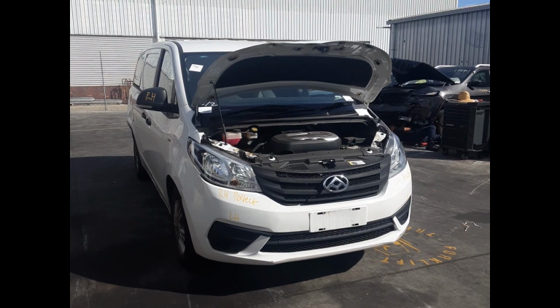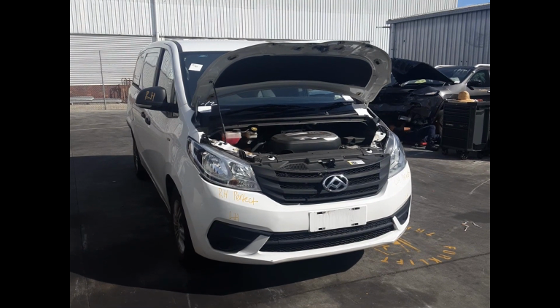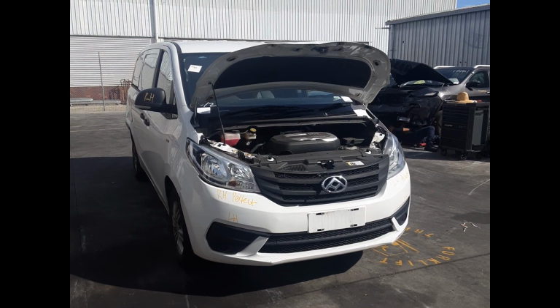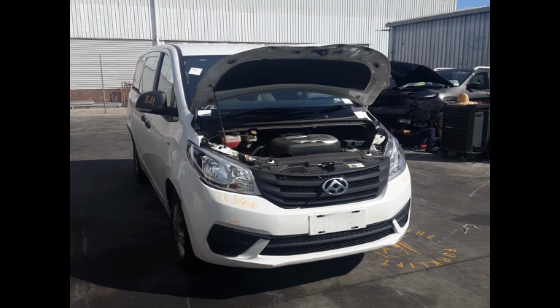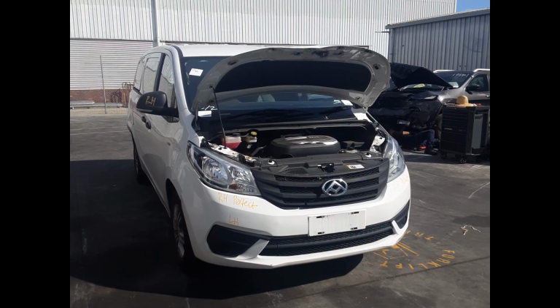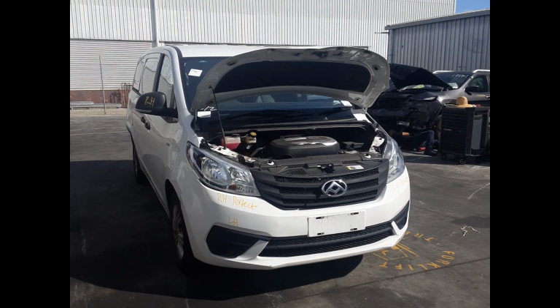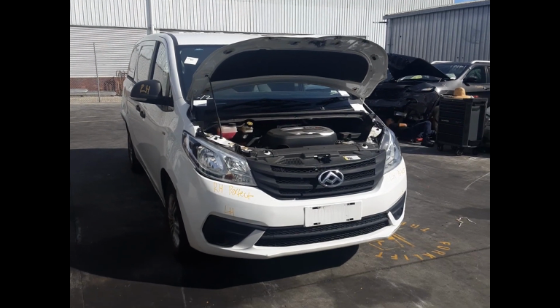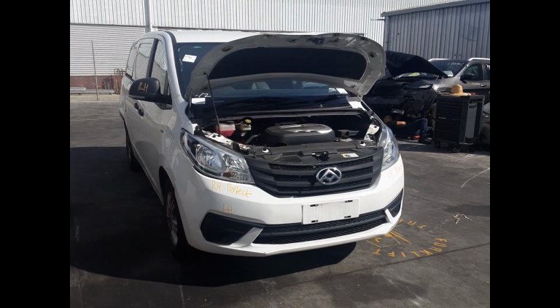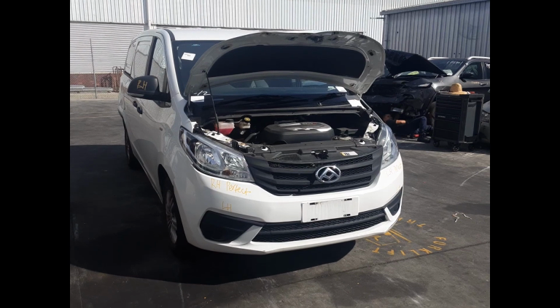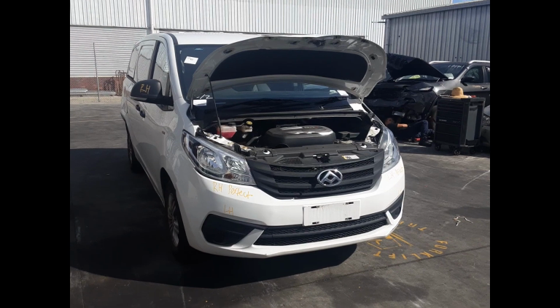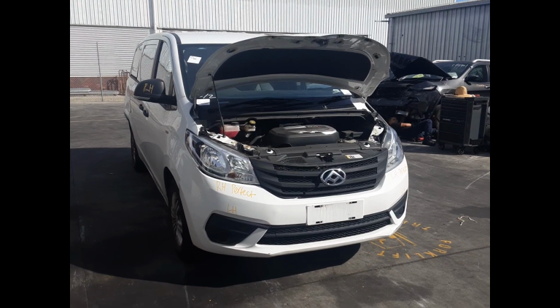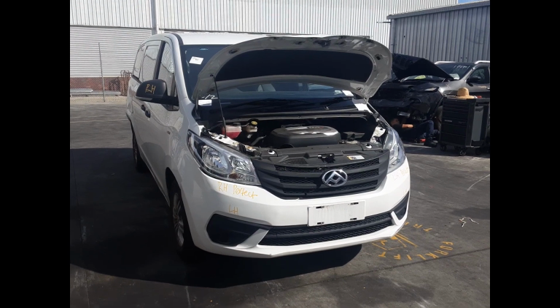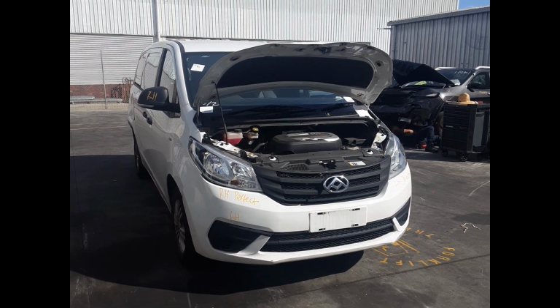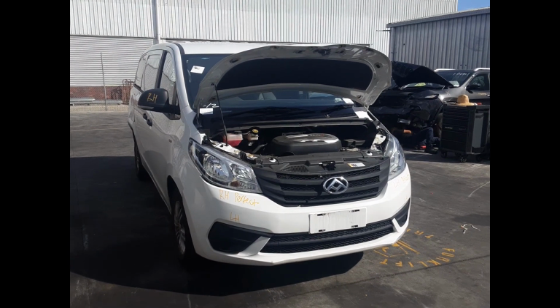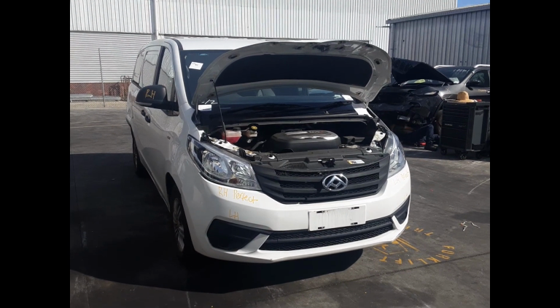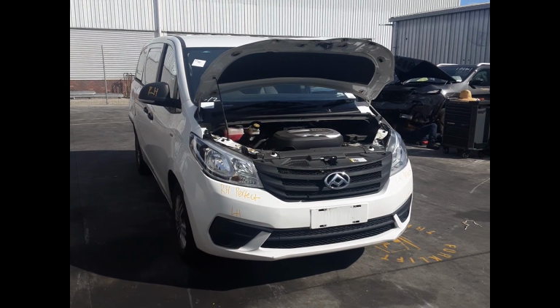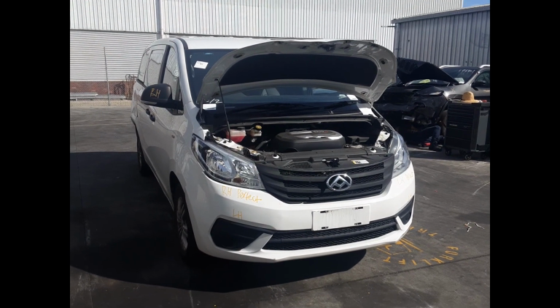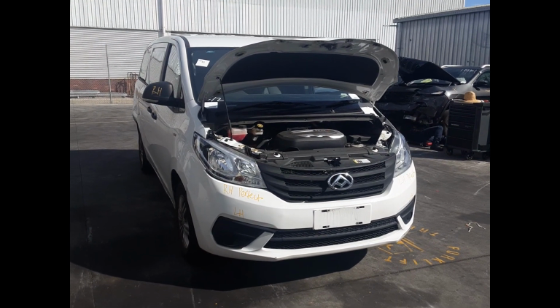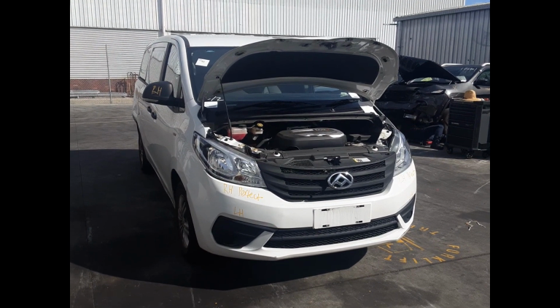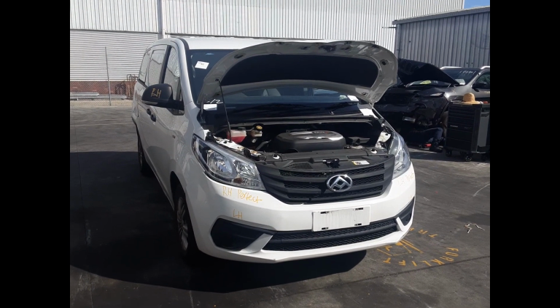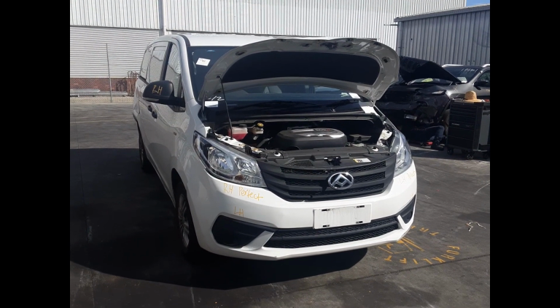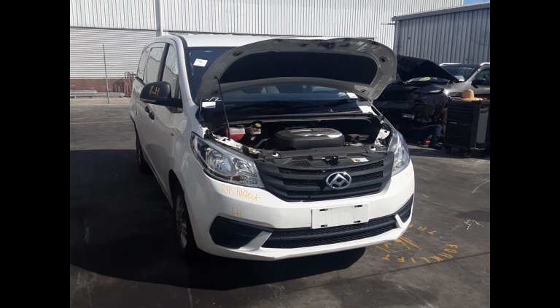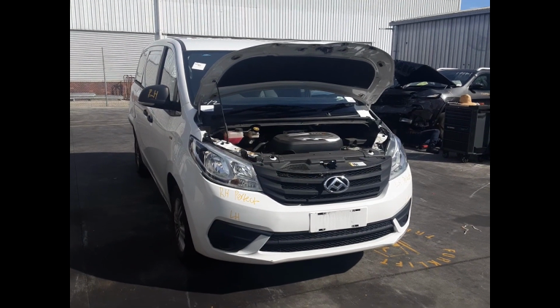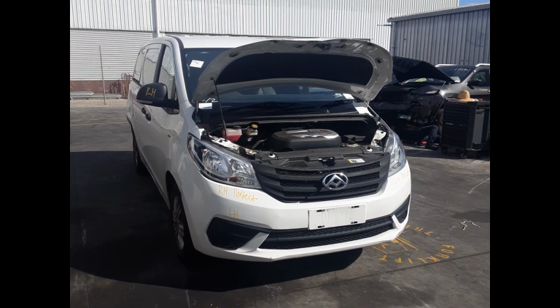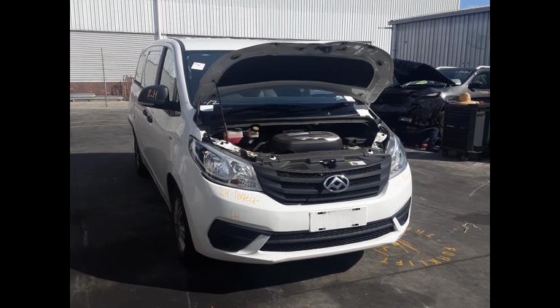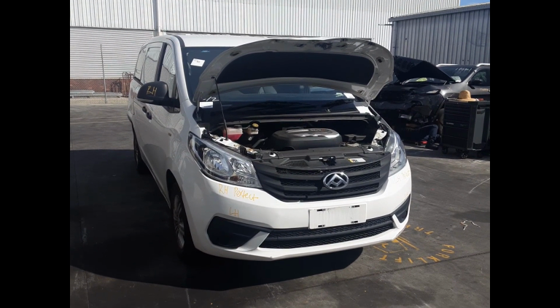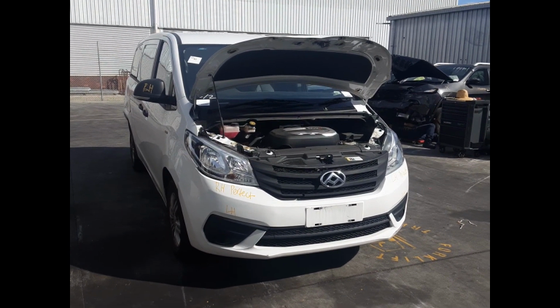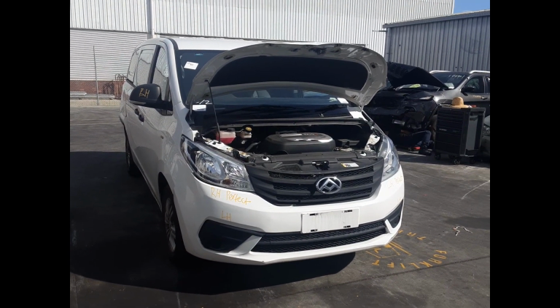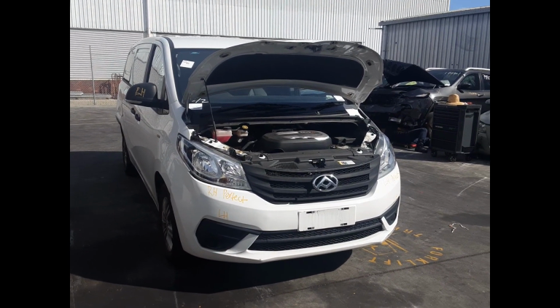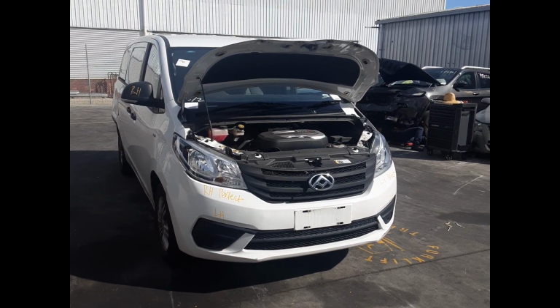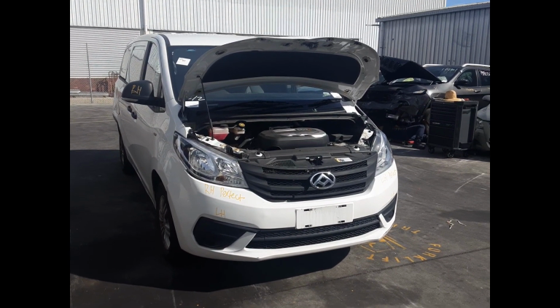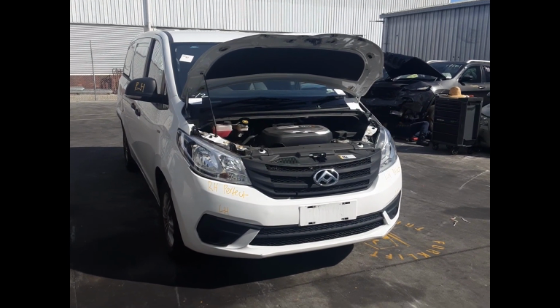Hi, this is Luke from Total Parts Plus. Today we have a 2023 LDV G10, stock number 6030.